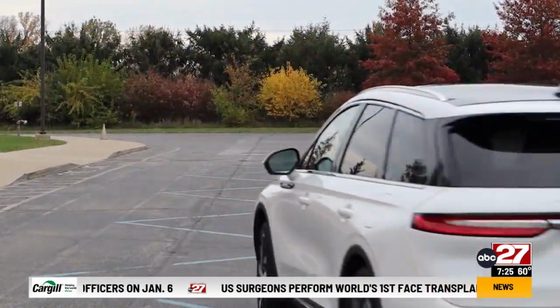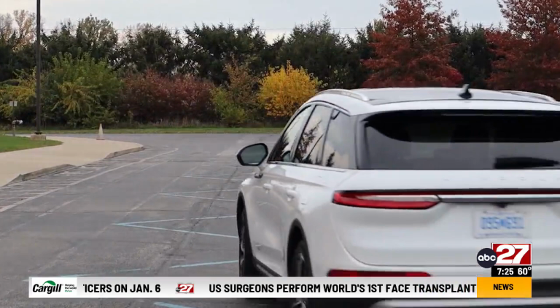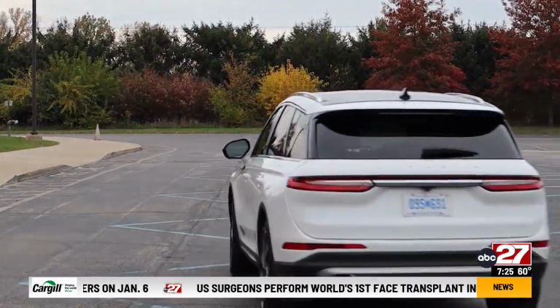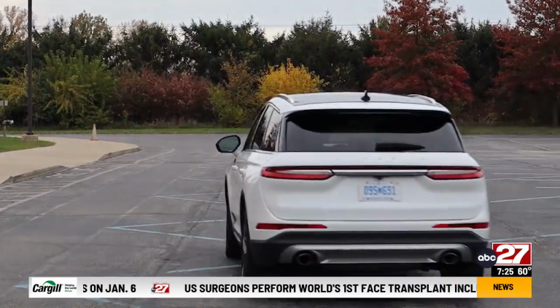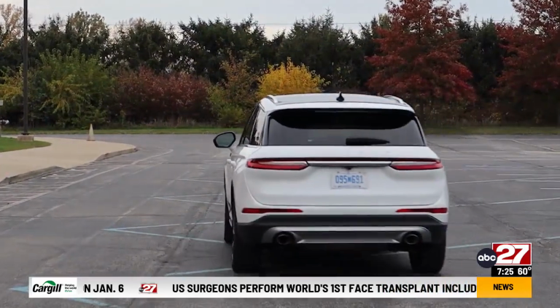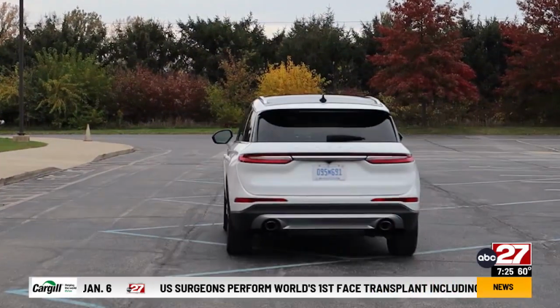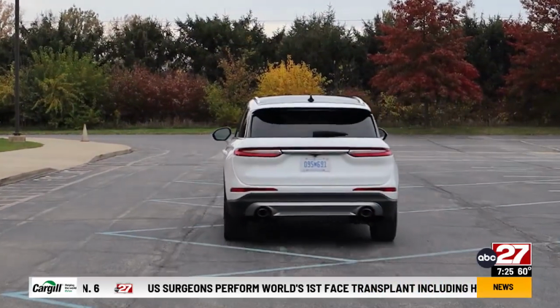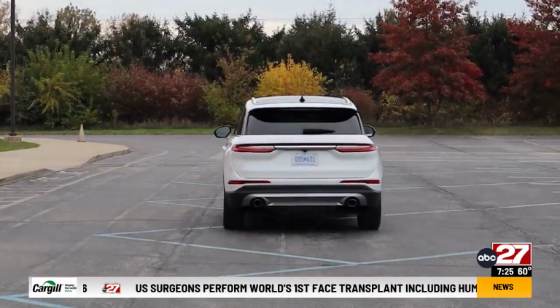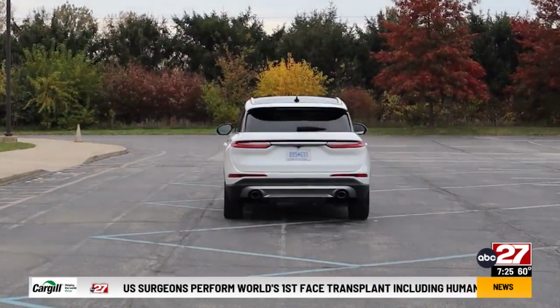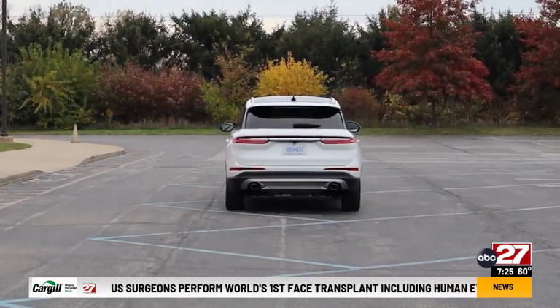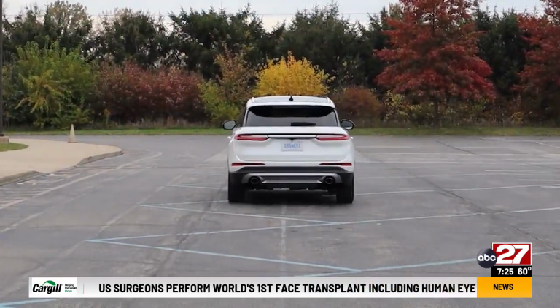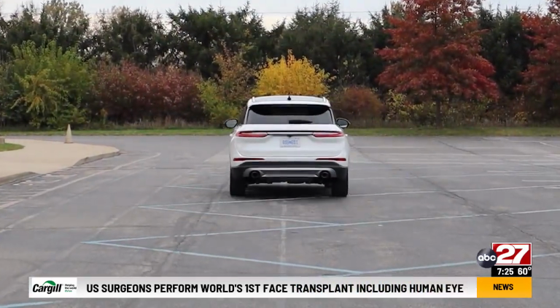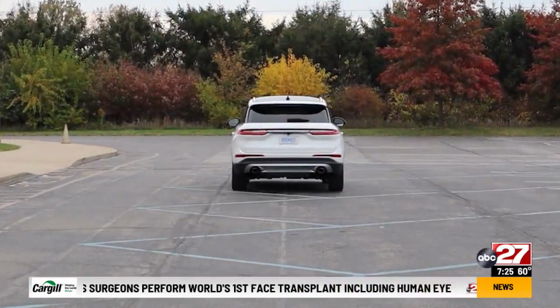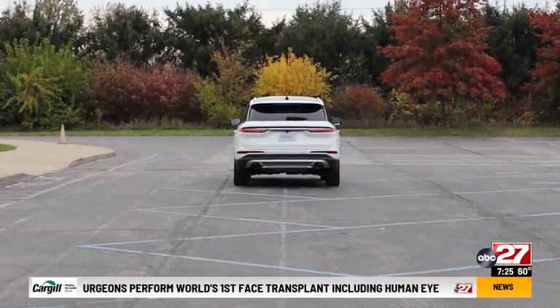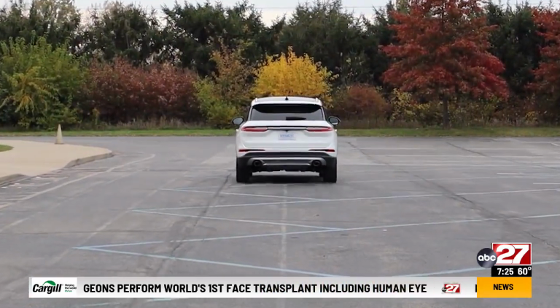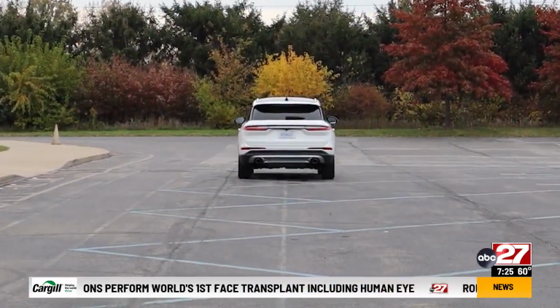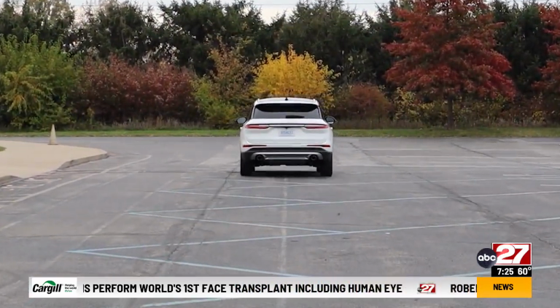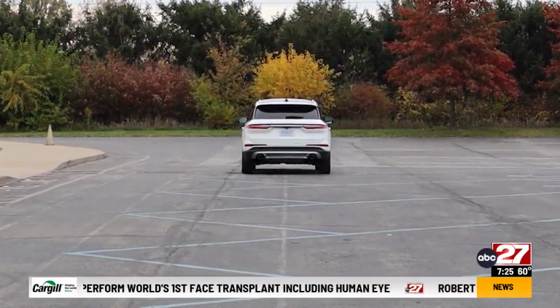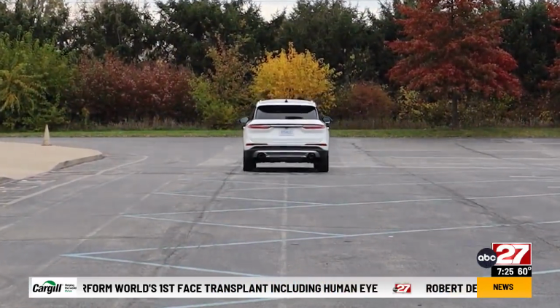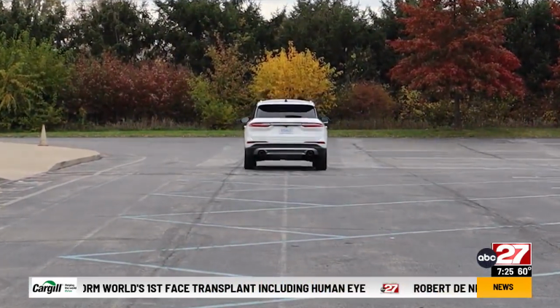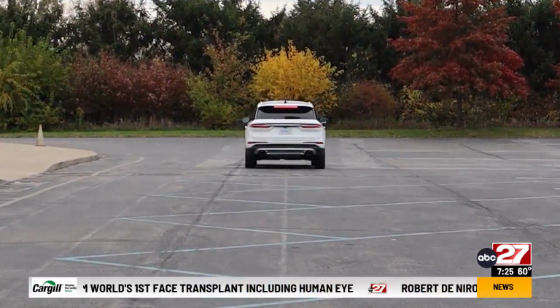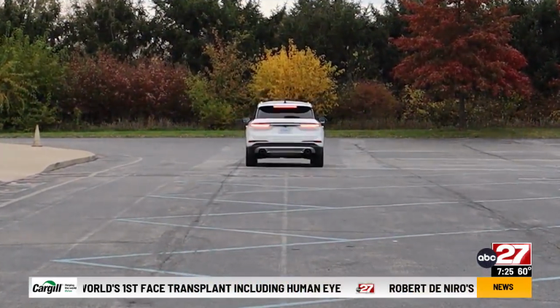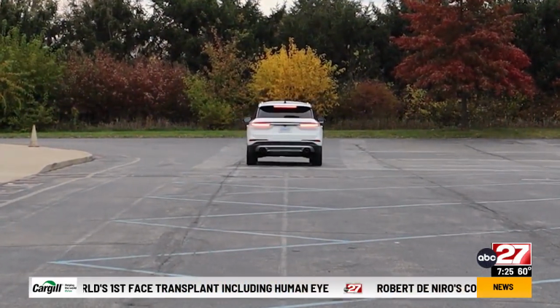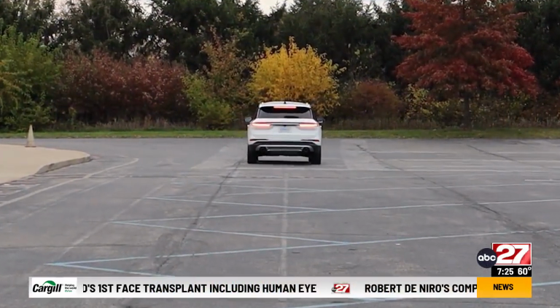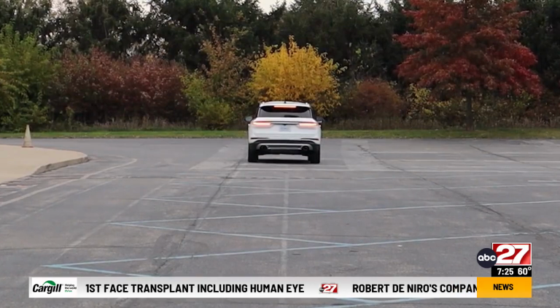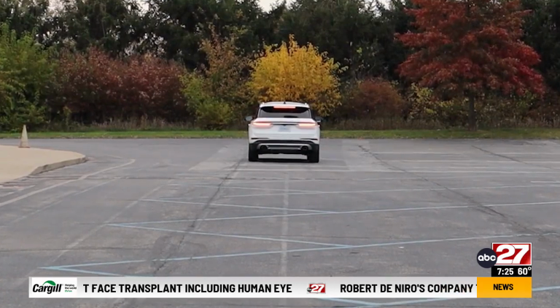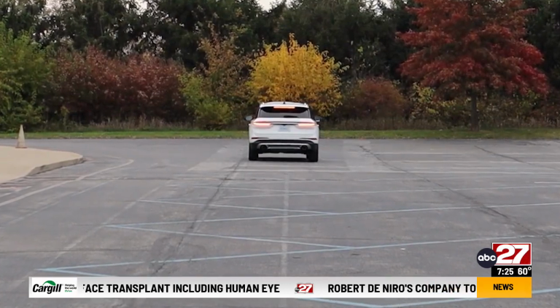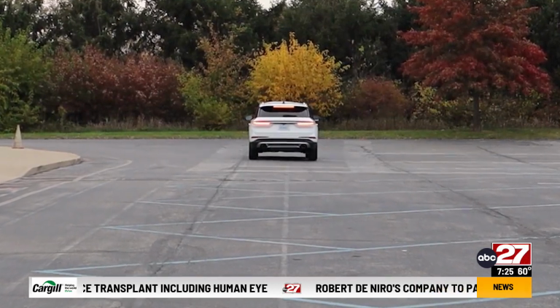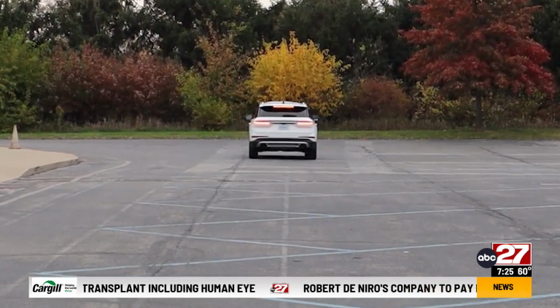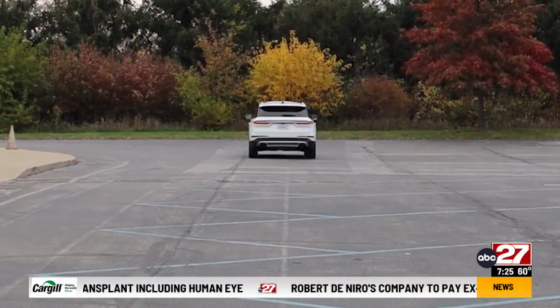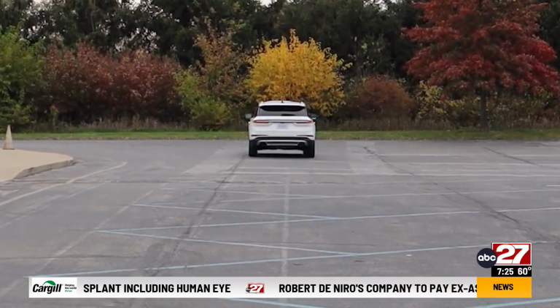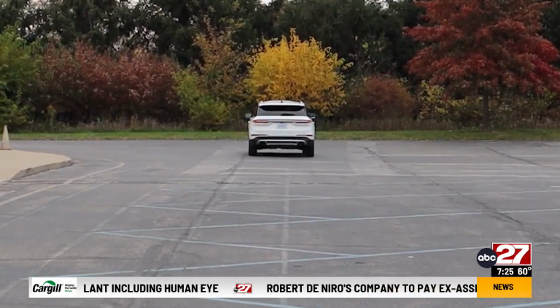While acceleration is good, handling is on the mushy side with nosedive during braking. The ride is quiet.